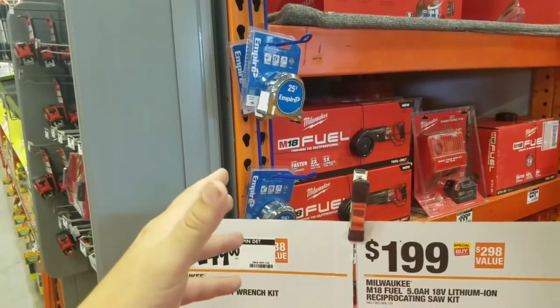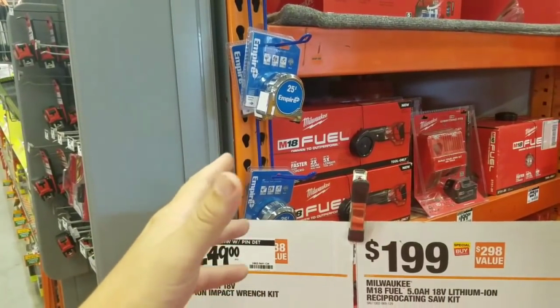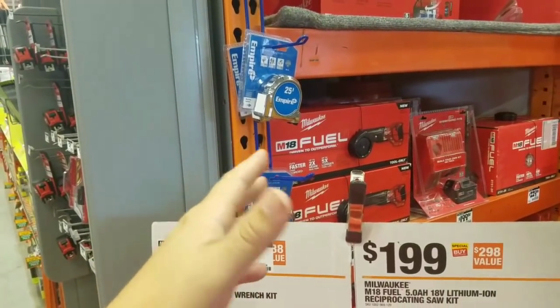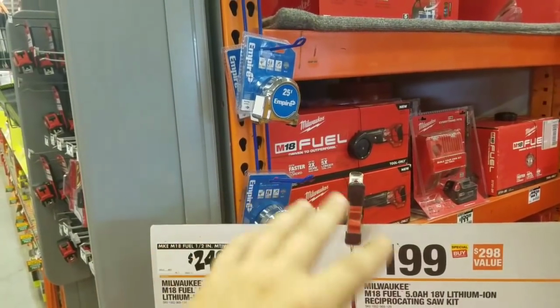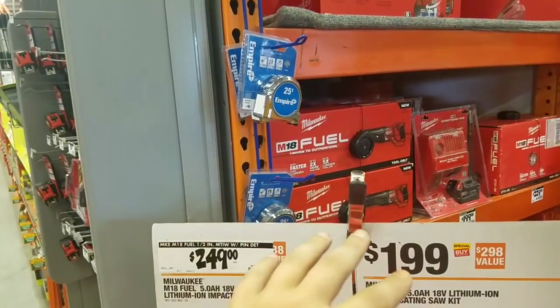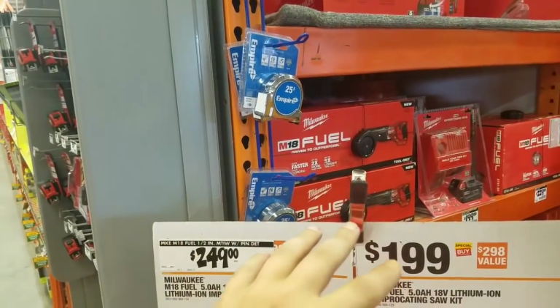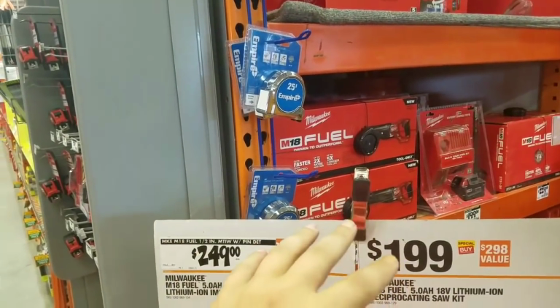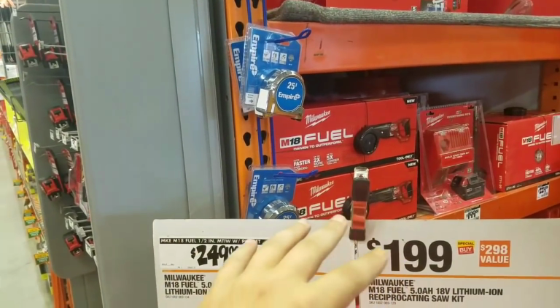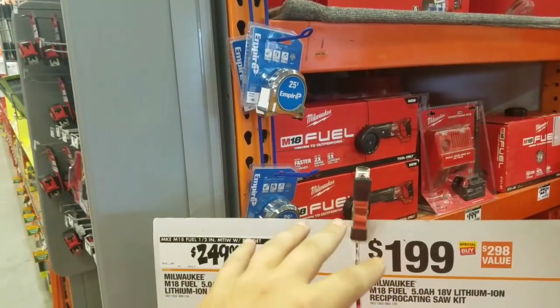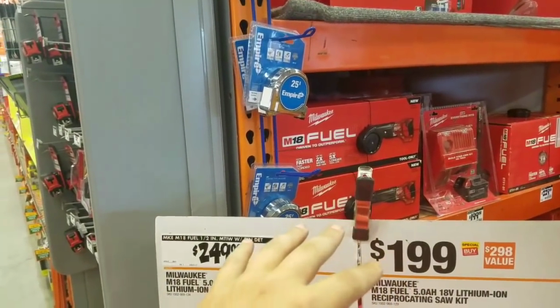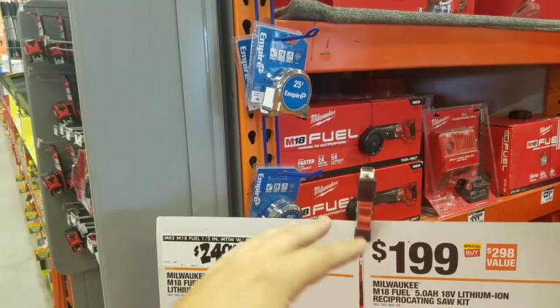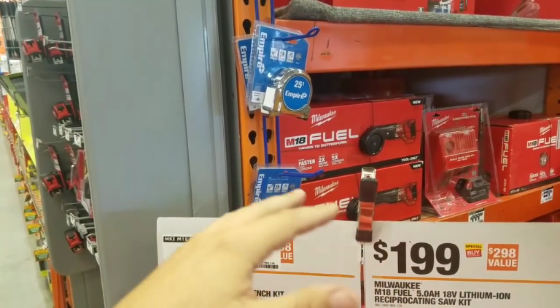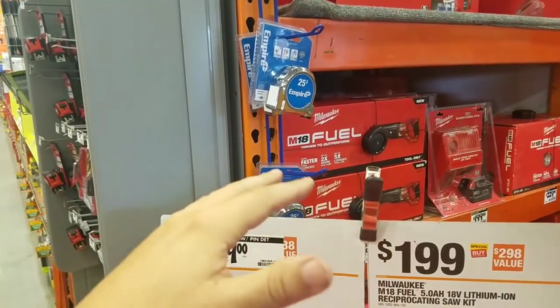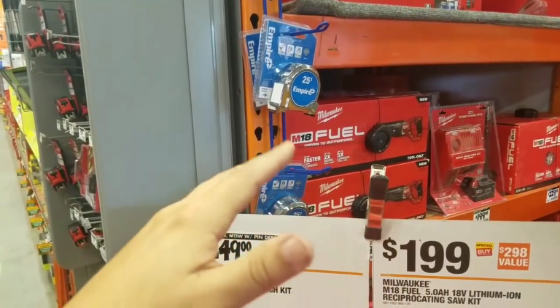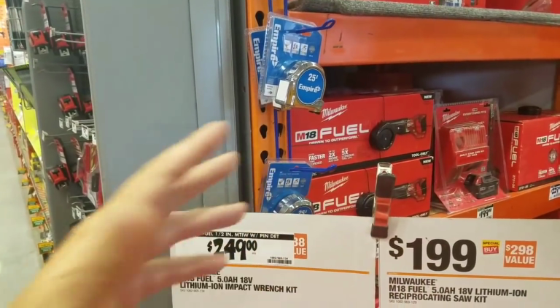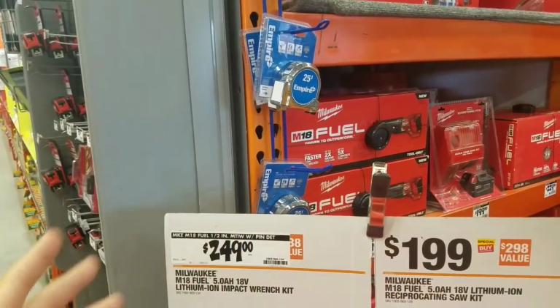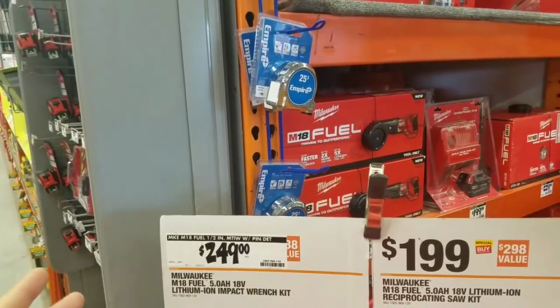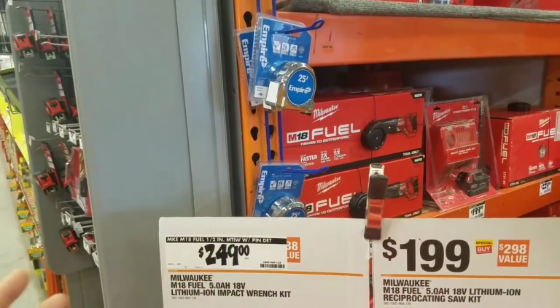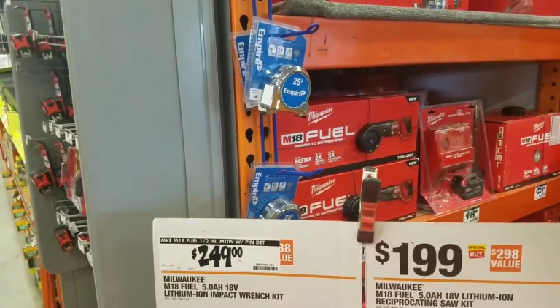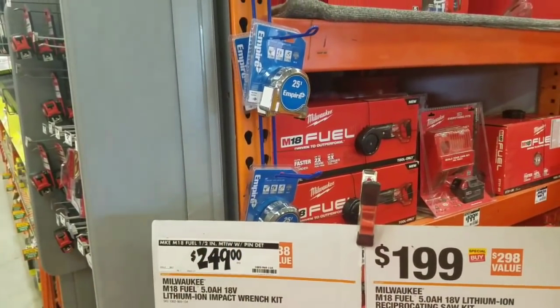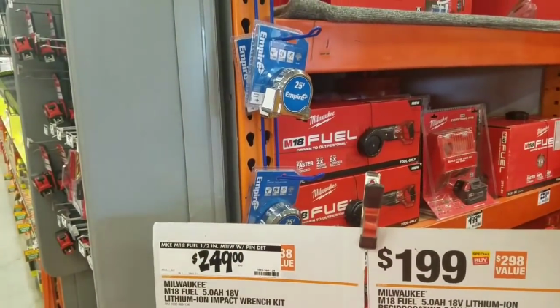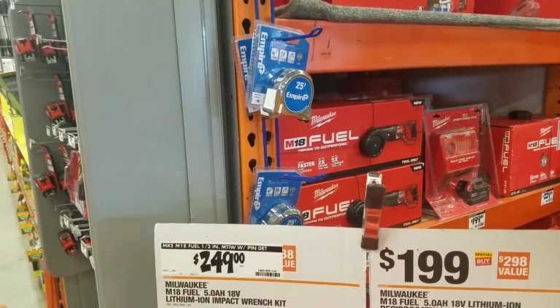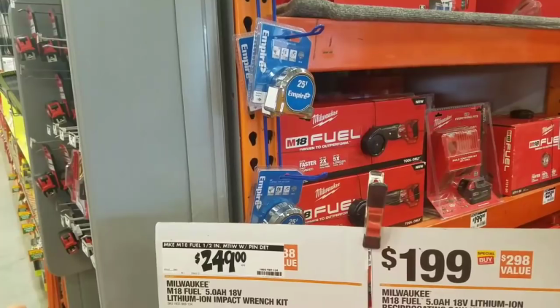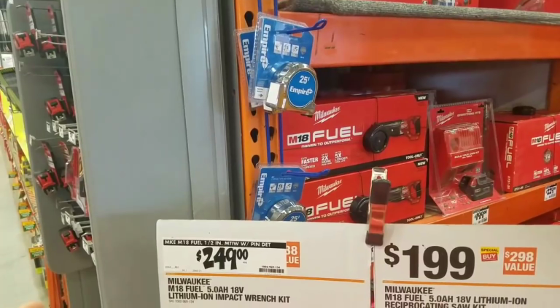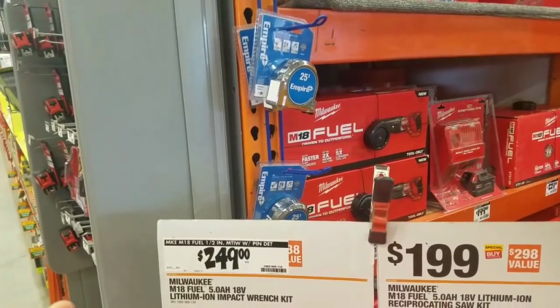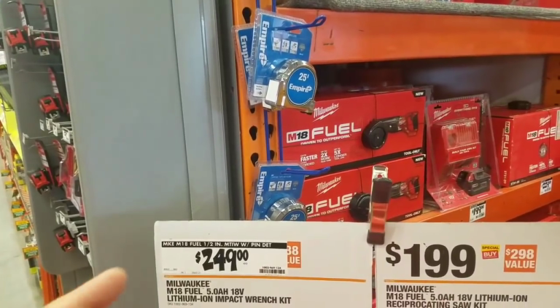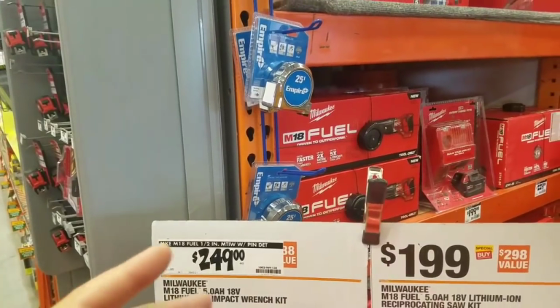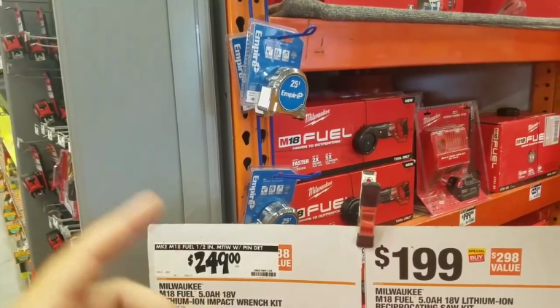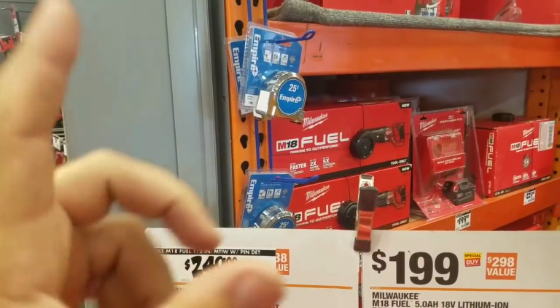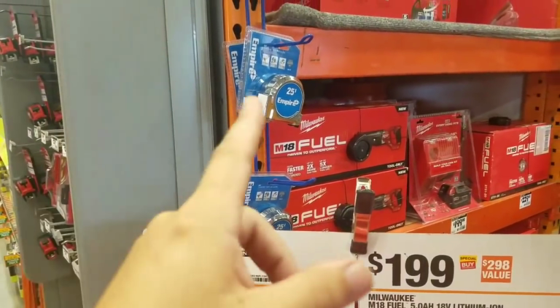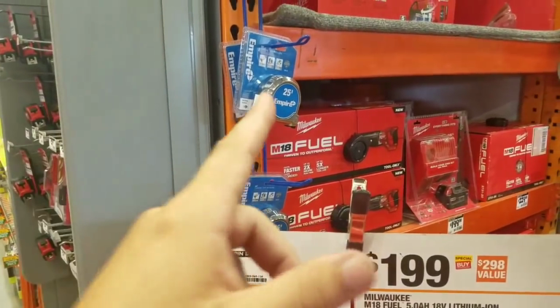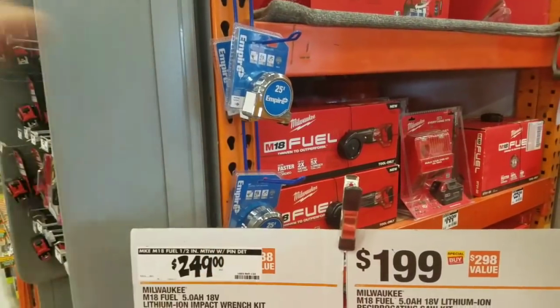Sometimes the Ryobis are on sale two for ten — I'd definitely go that route.